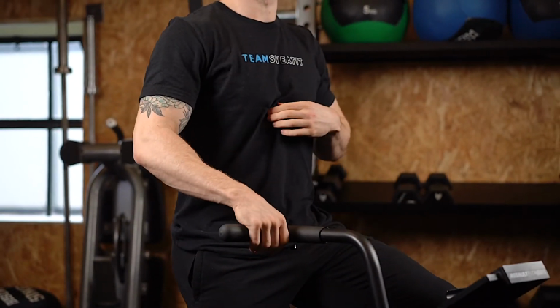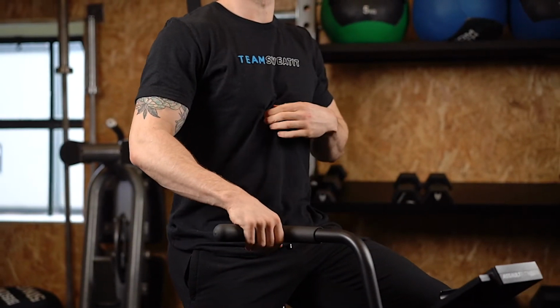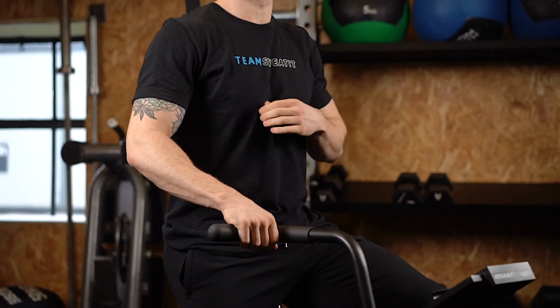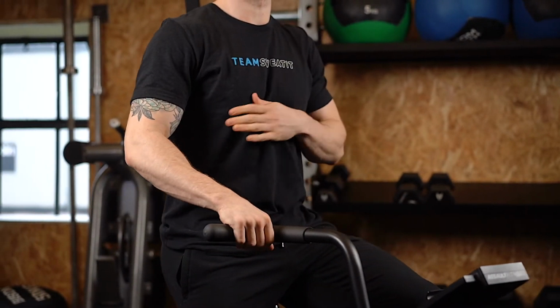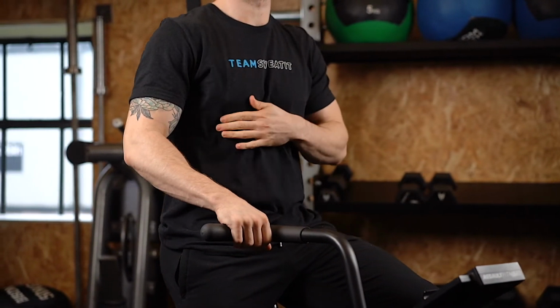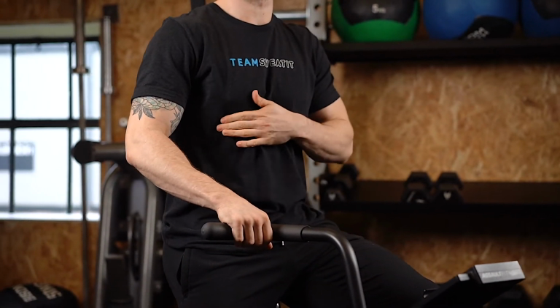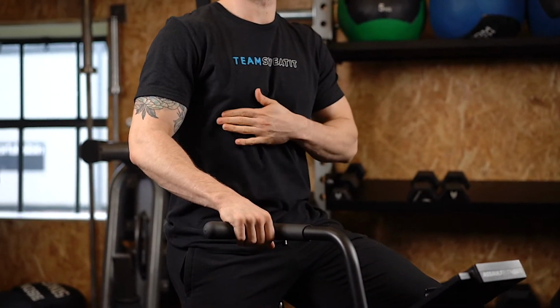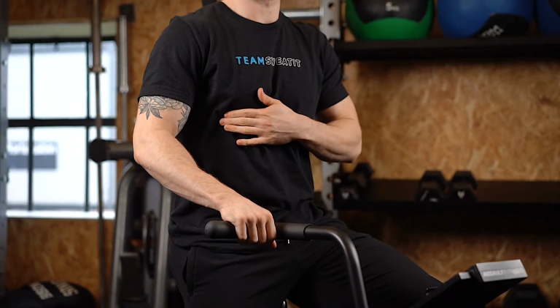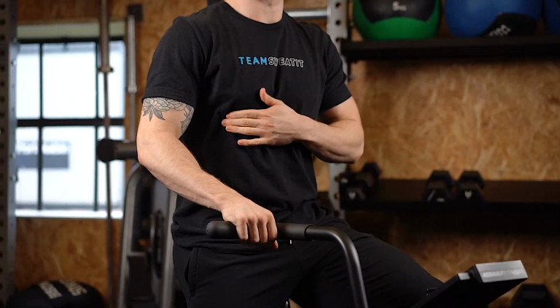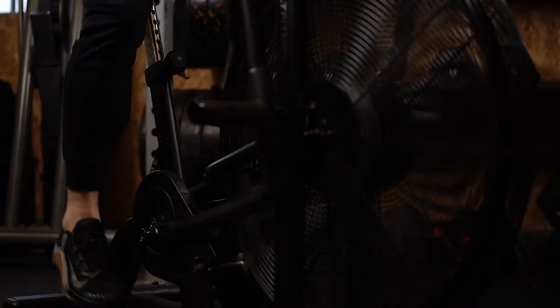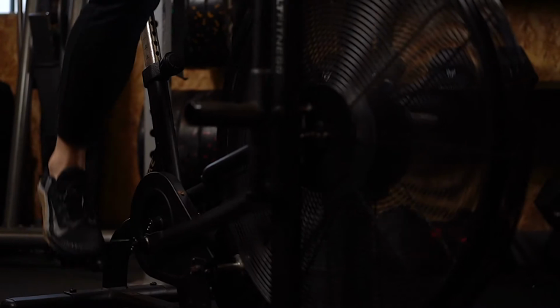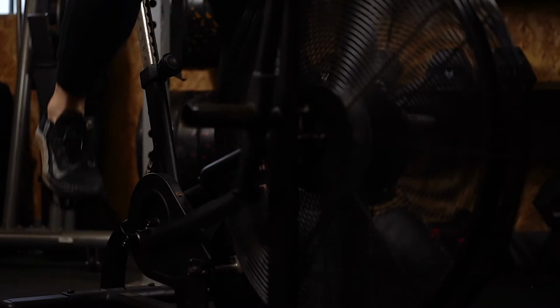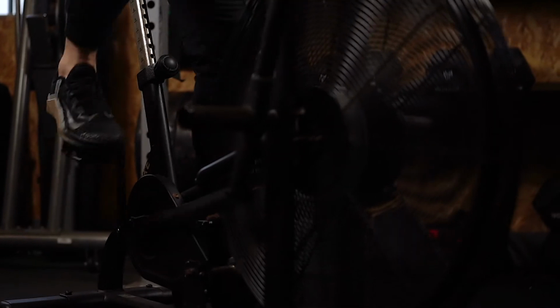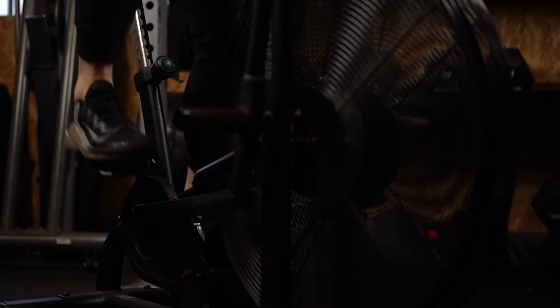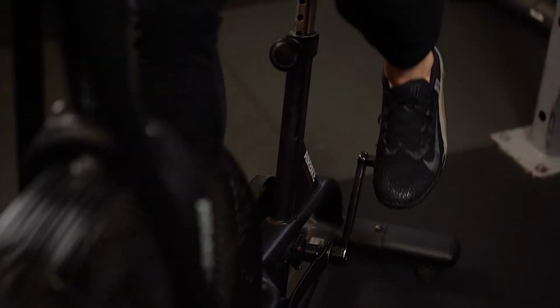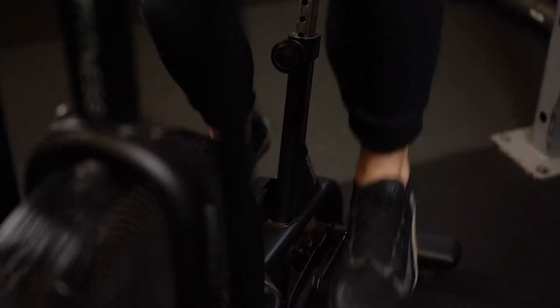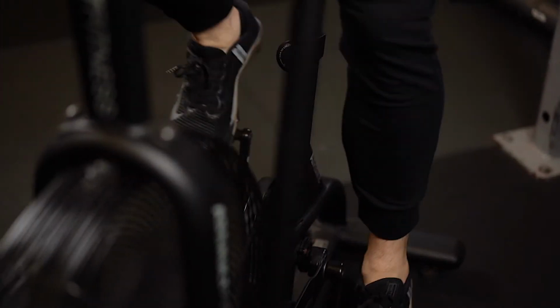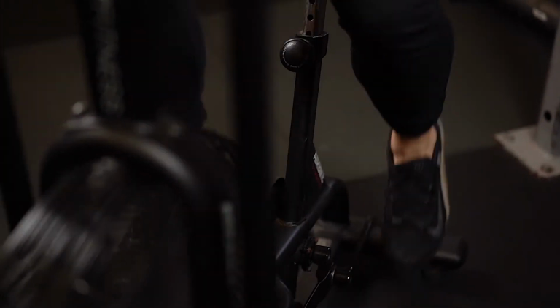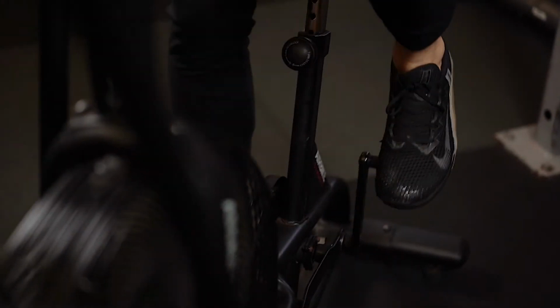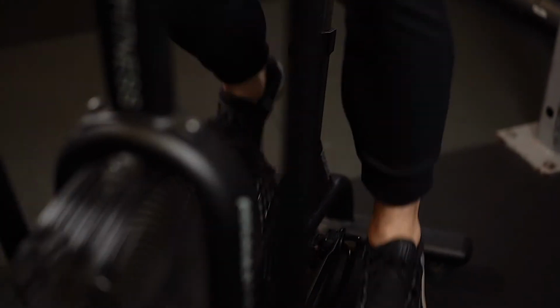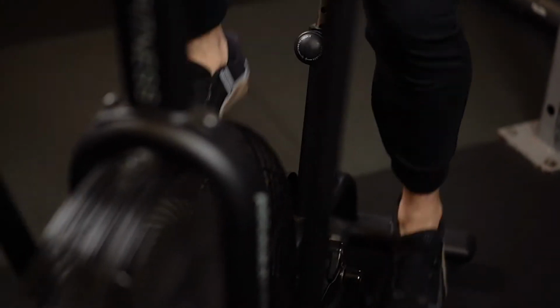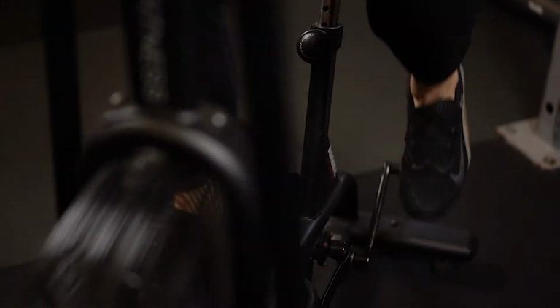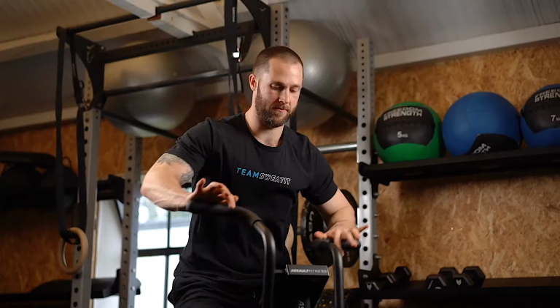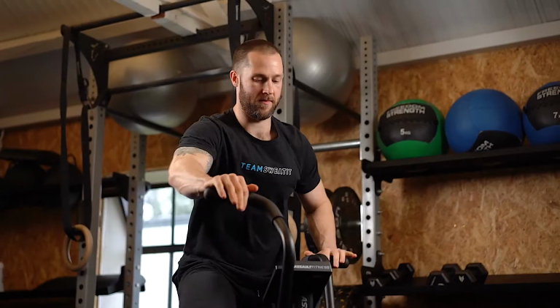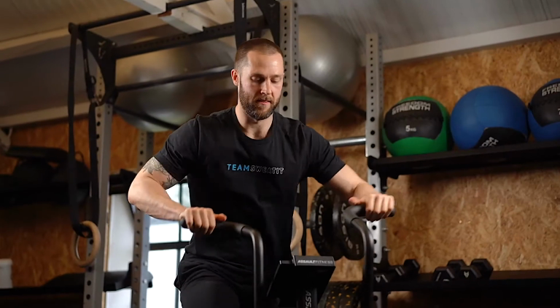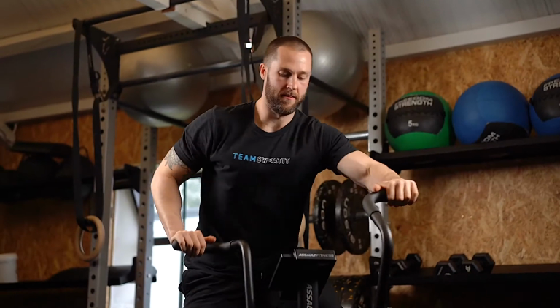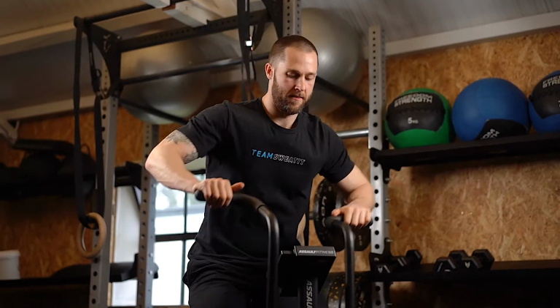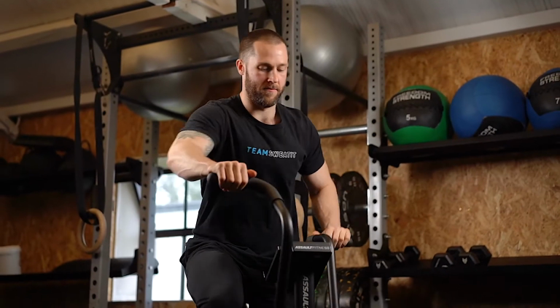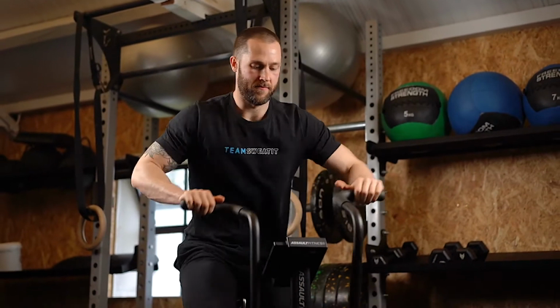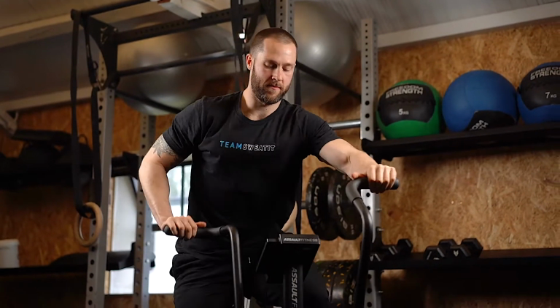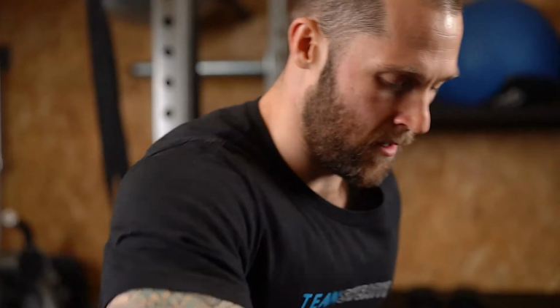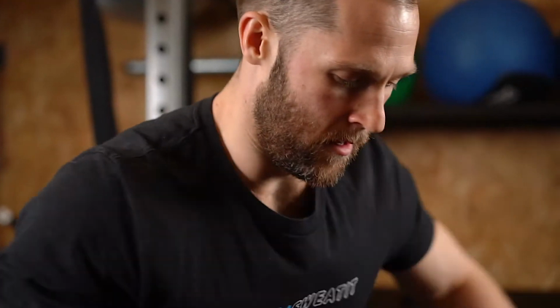It also rewards you with points during every workout for the heart rate zones you are working in, giving extra incentive to keep on moving.